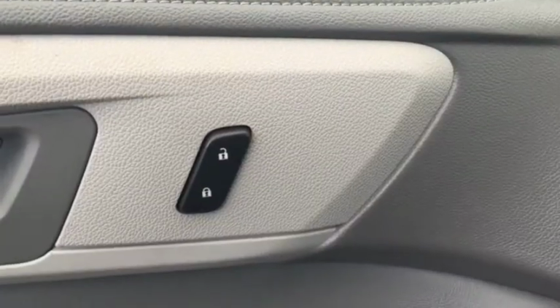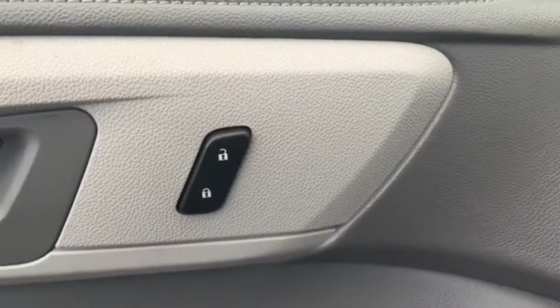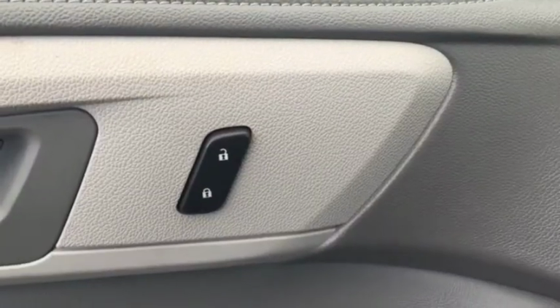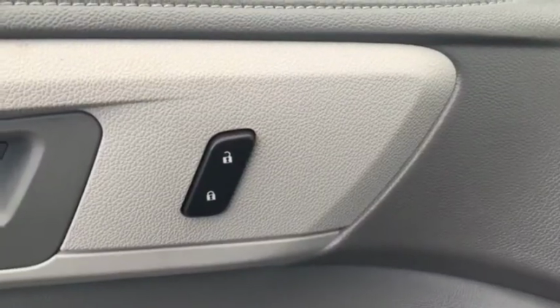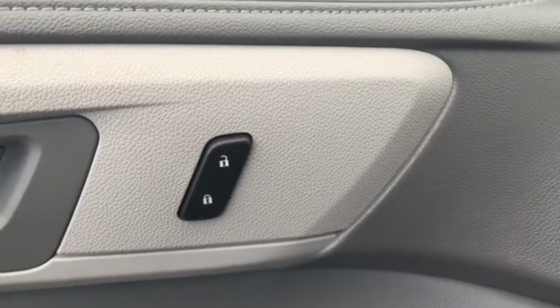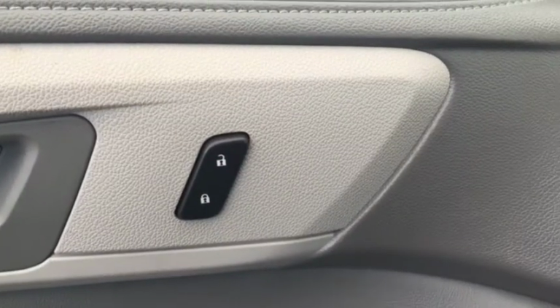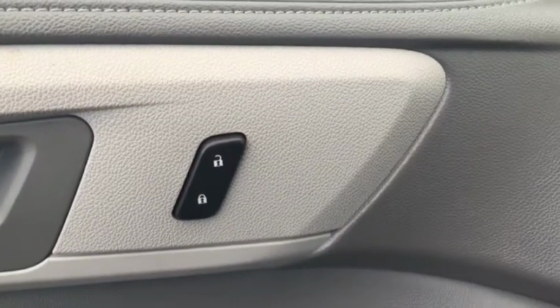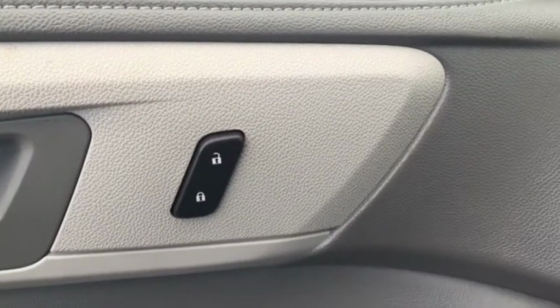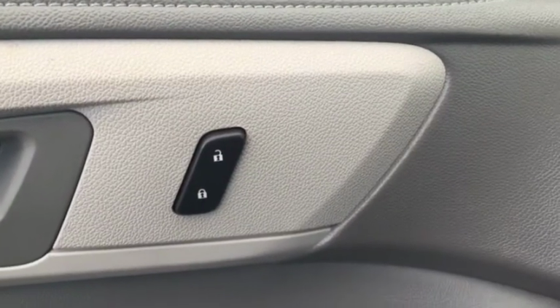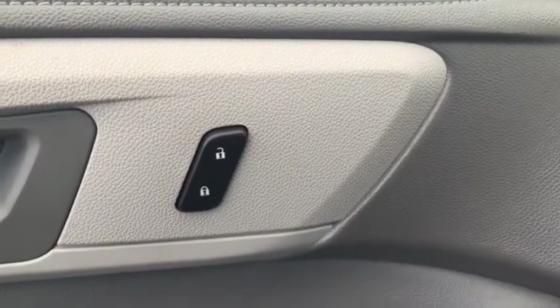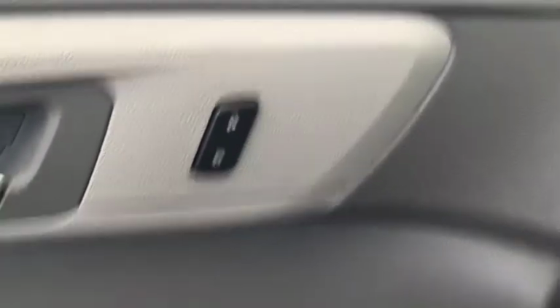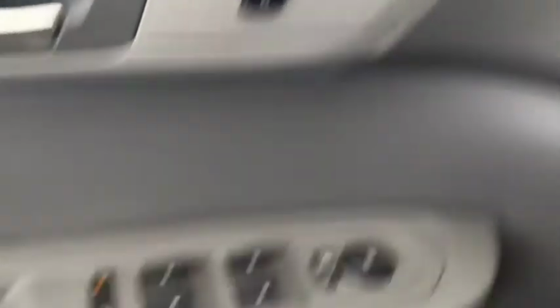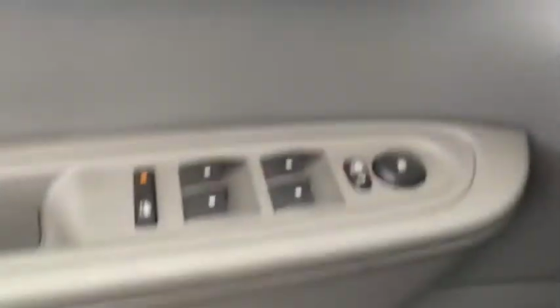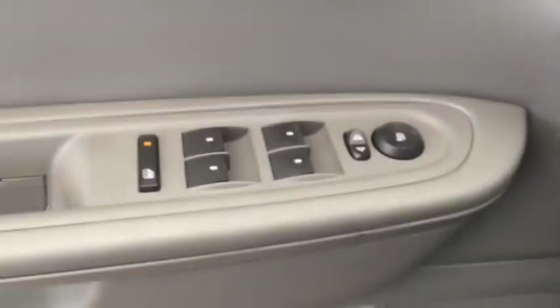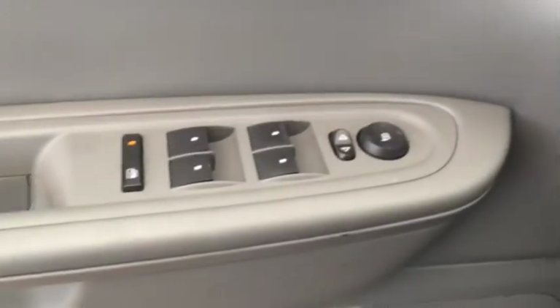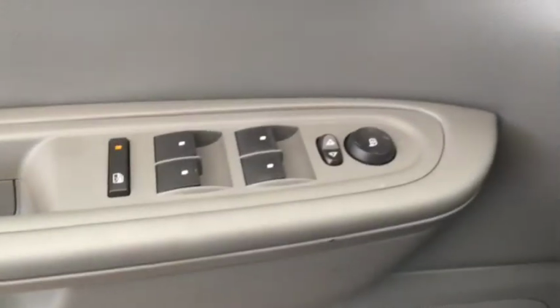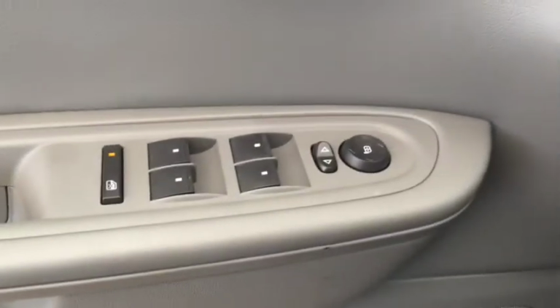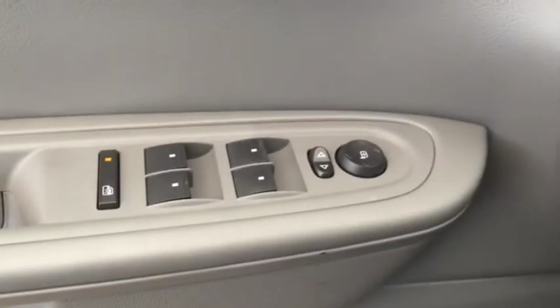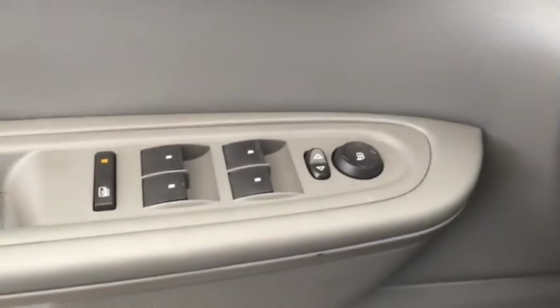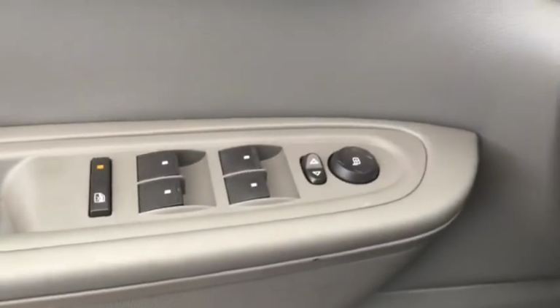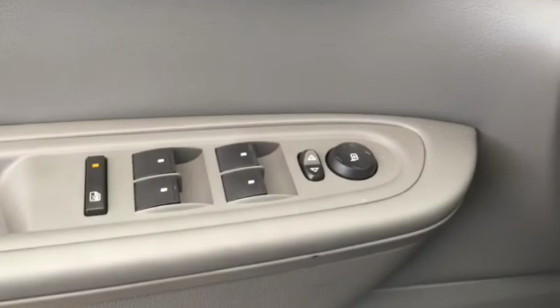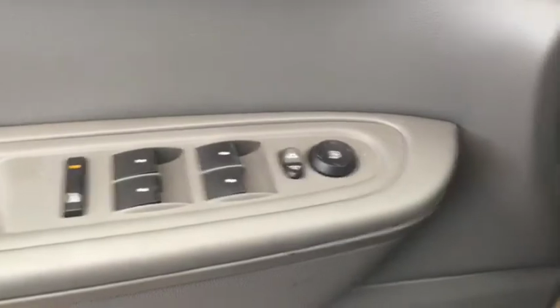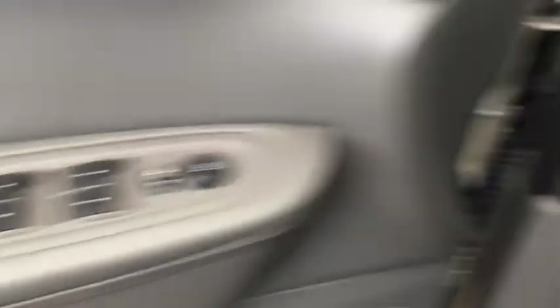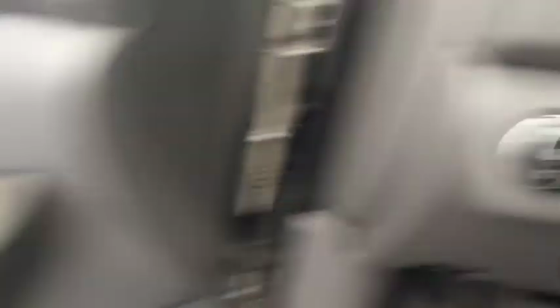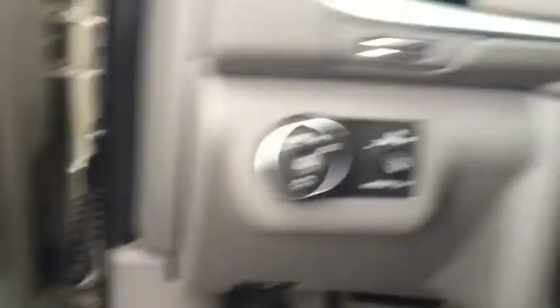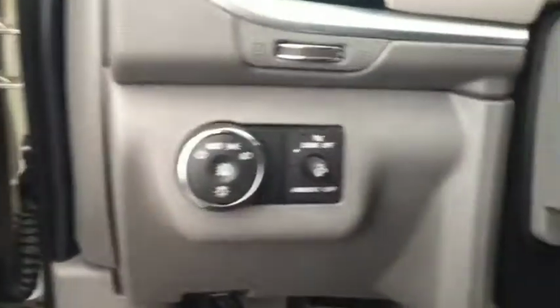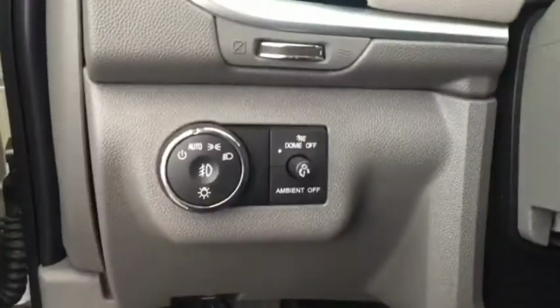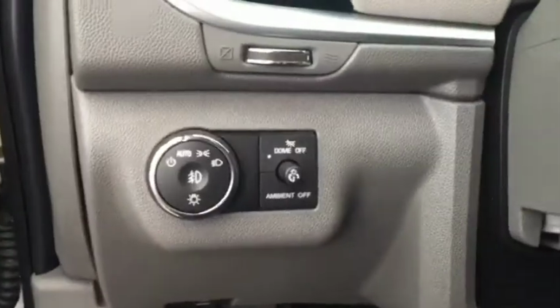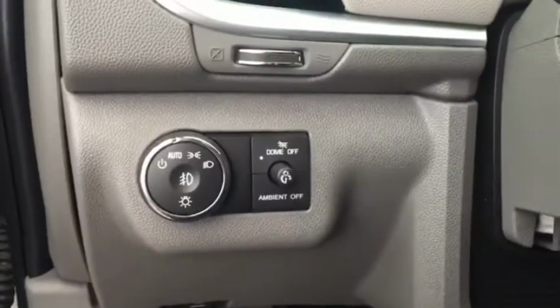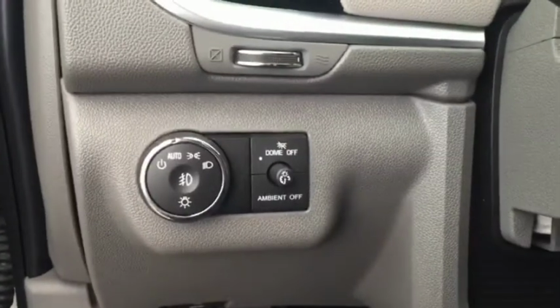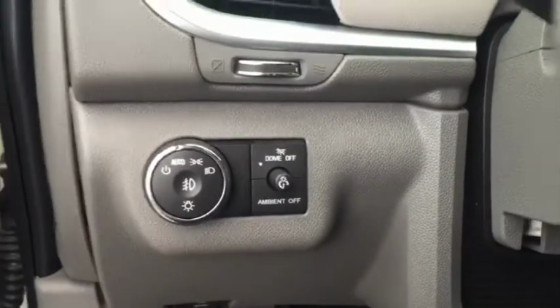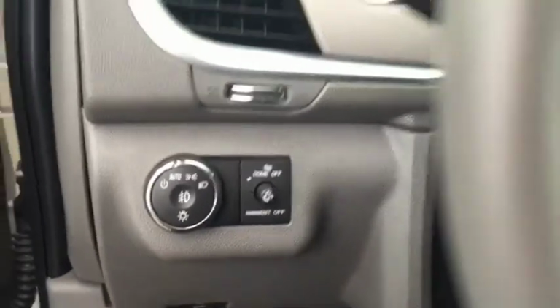Some features include power locks, power windows, power mirrors, and automatic headlights.